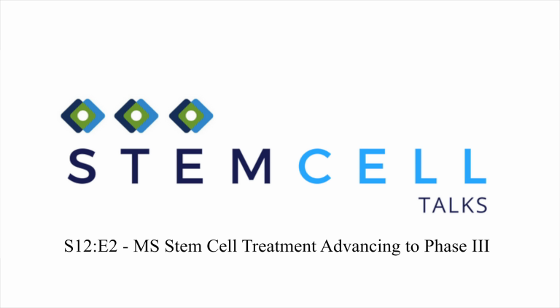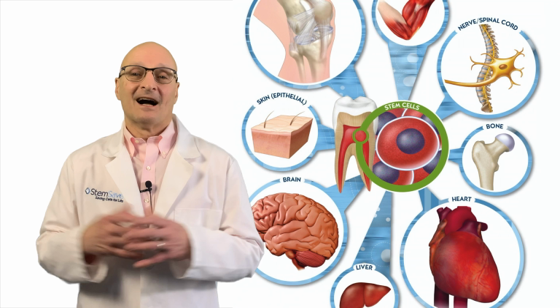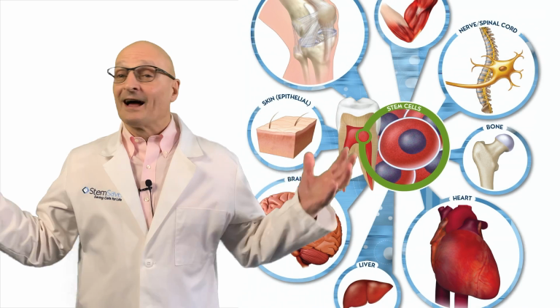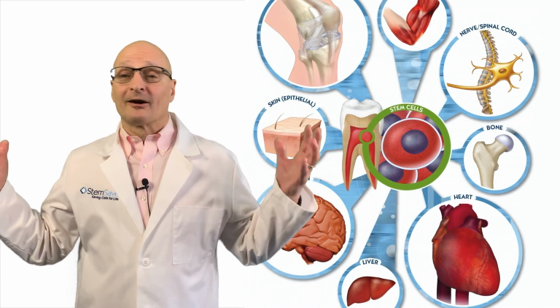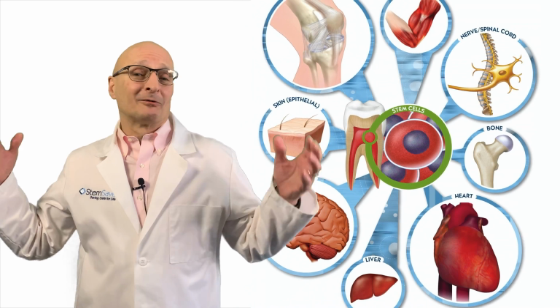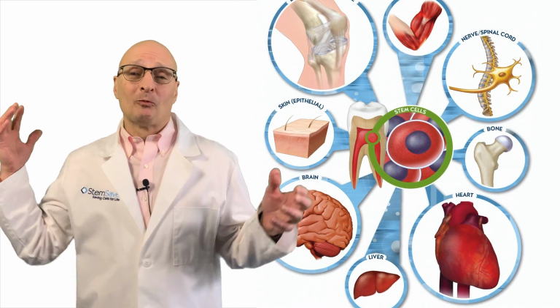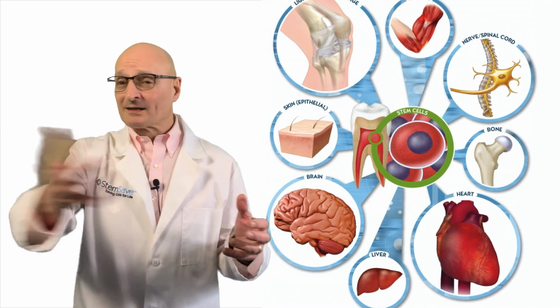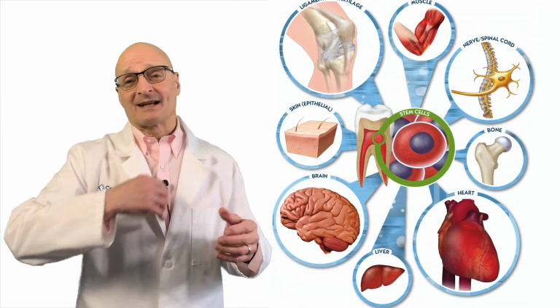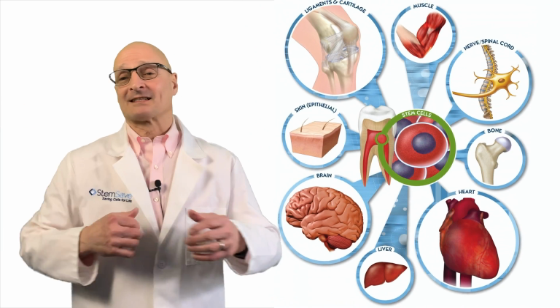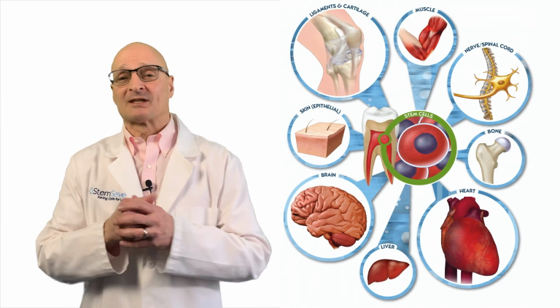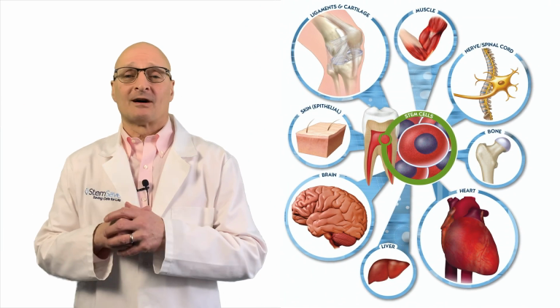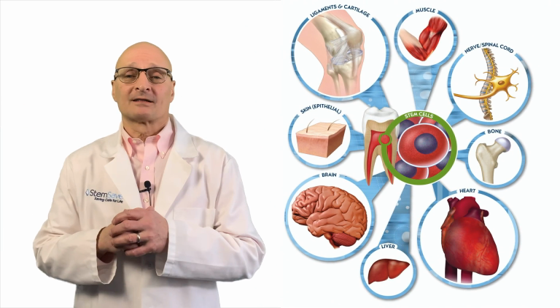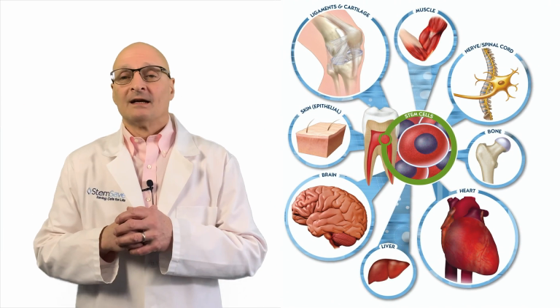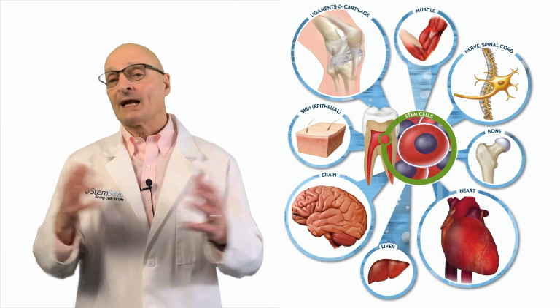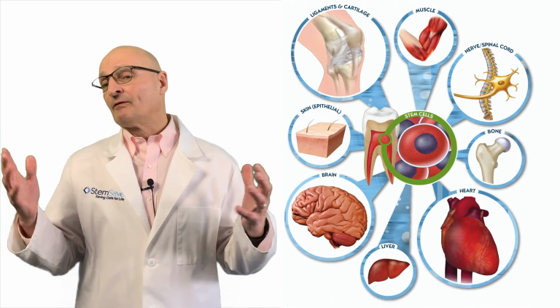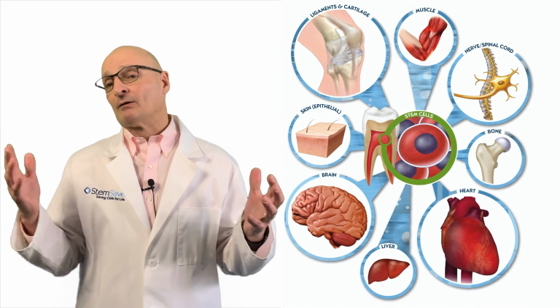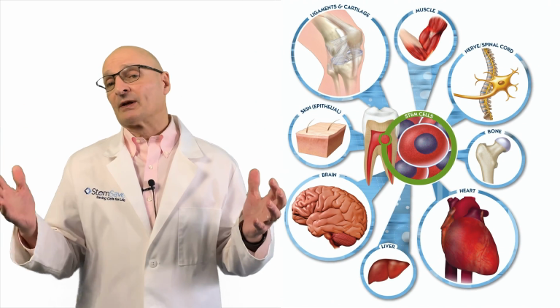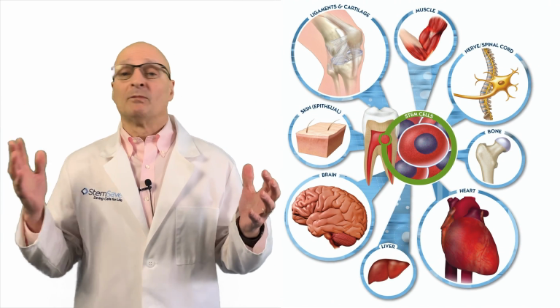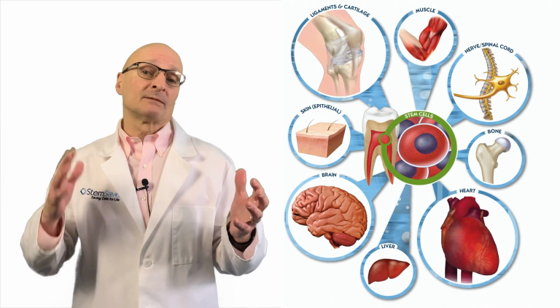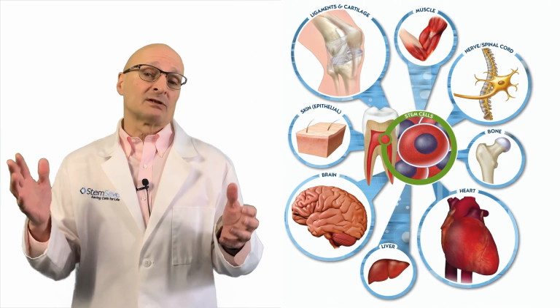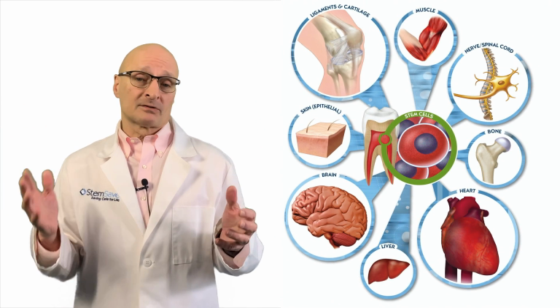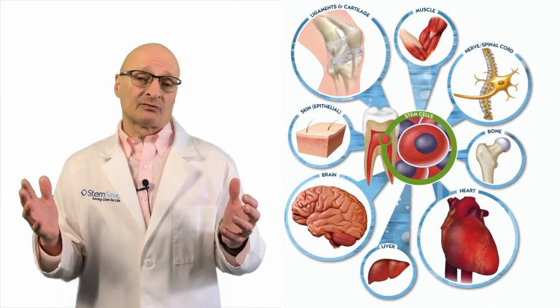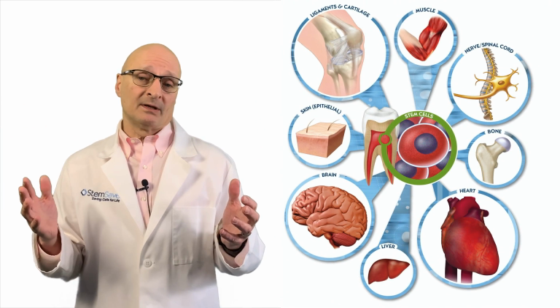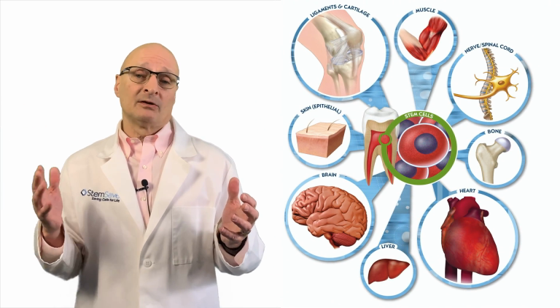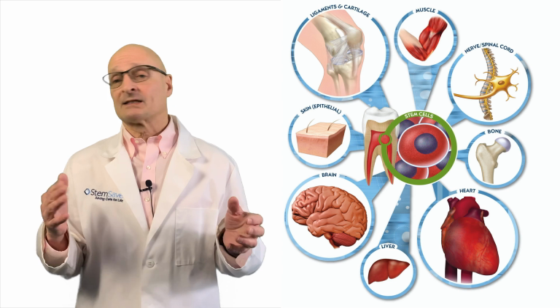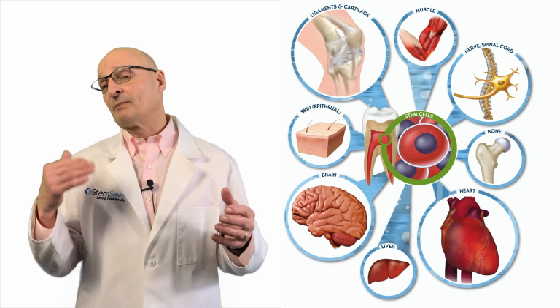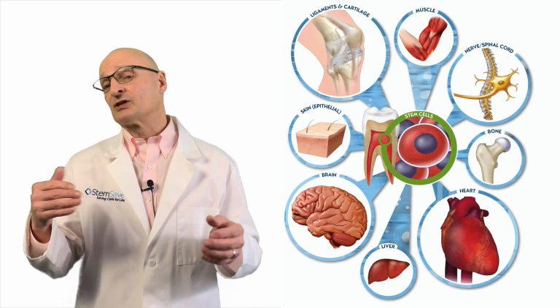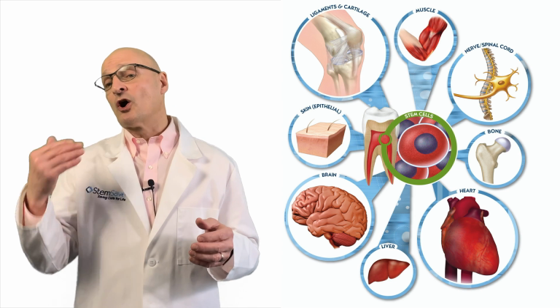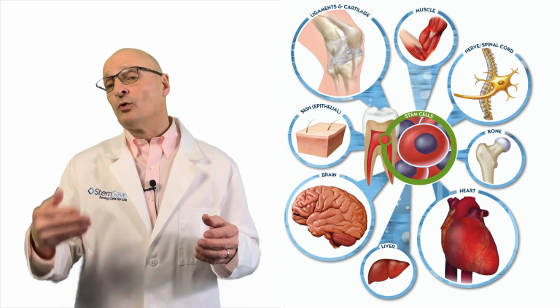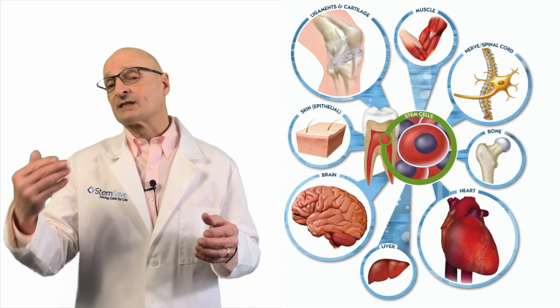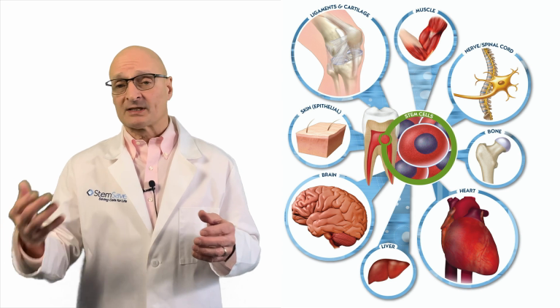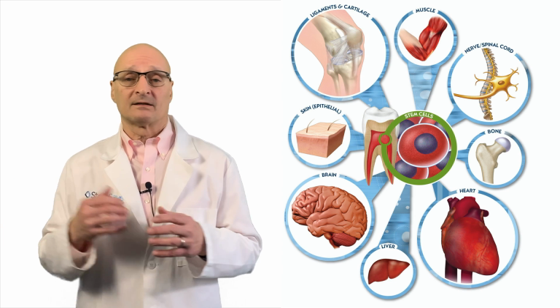Hi, Art here, and welcome back to Stem Cell Talks. Today we follow up on a multiple sclerosis treatment utilizing a patient's own stem cells.